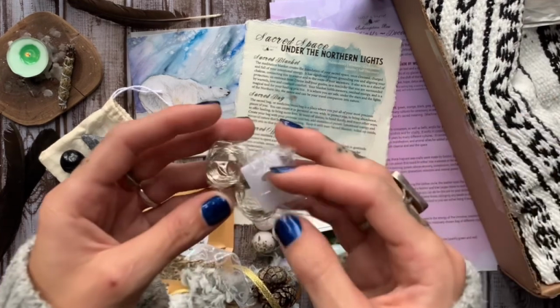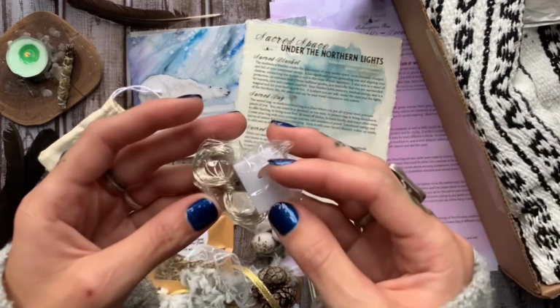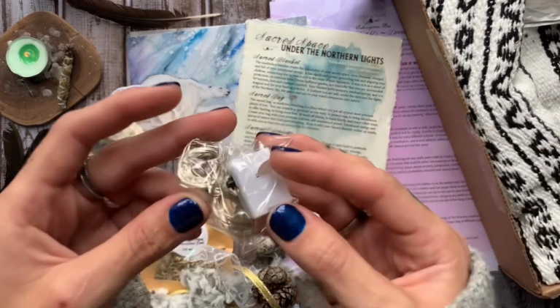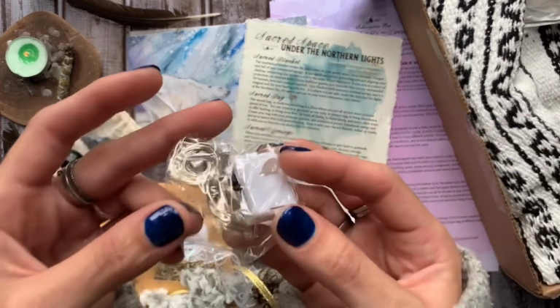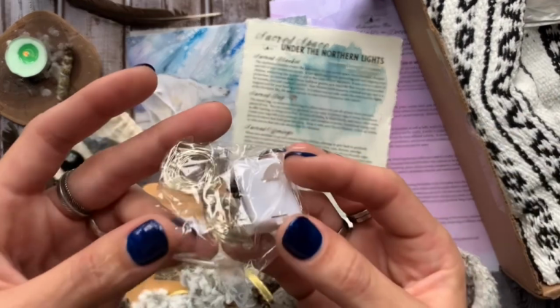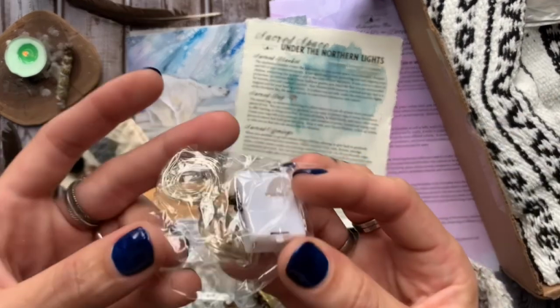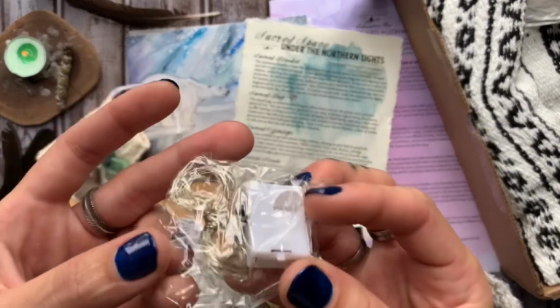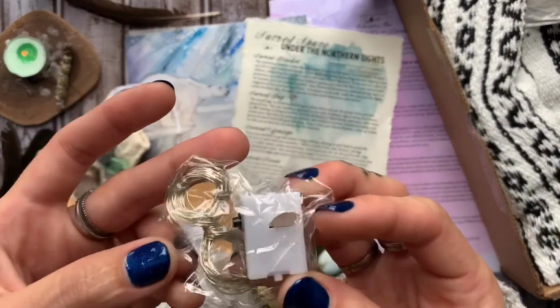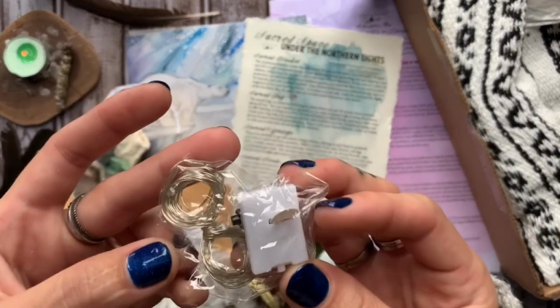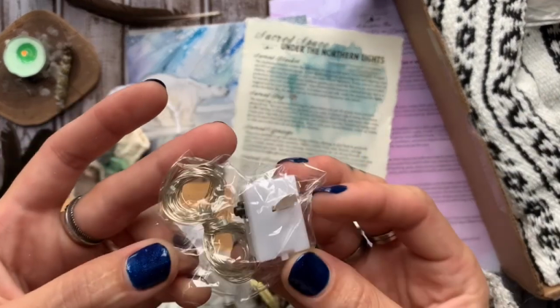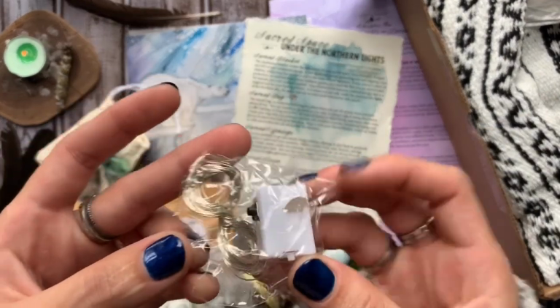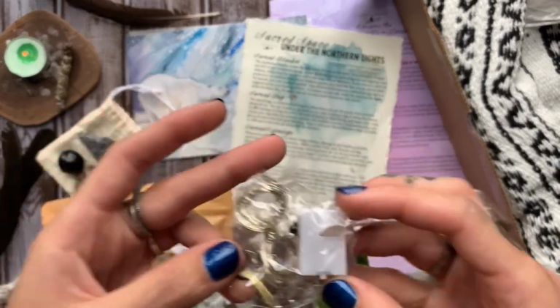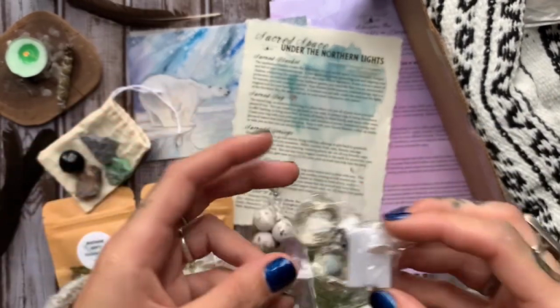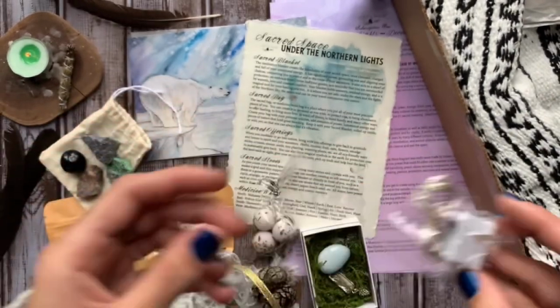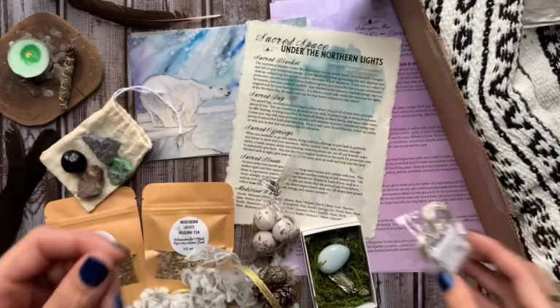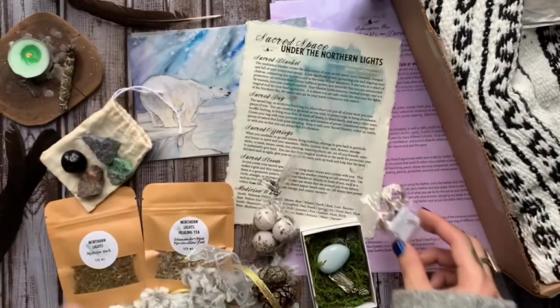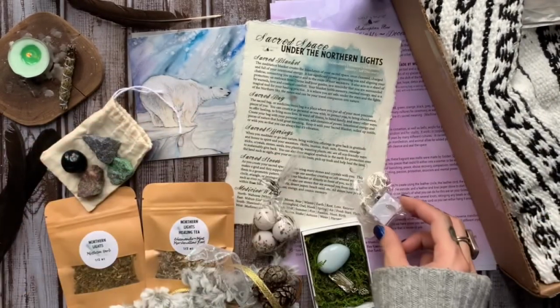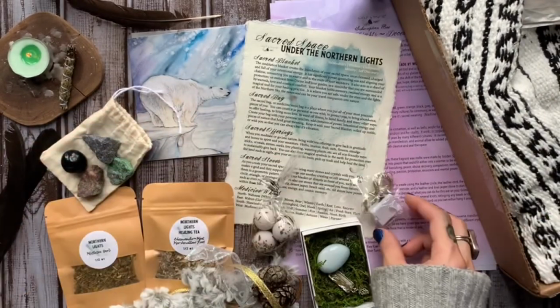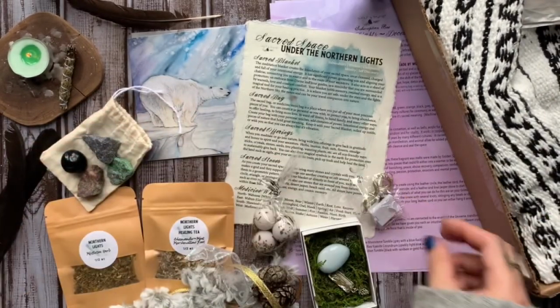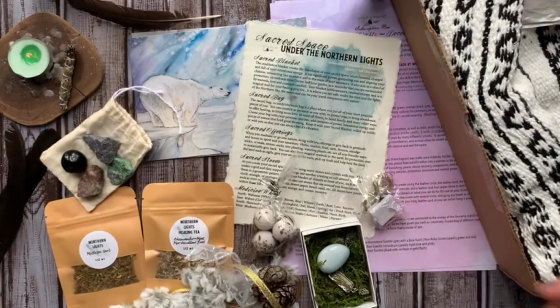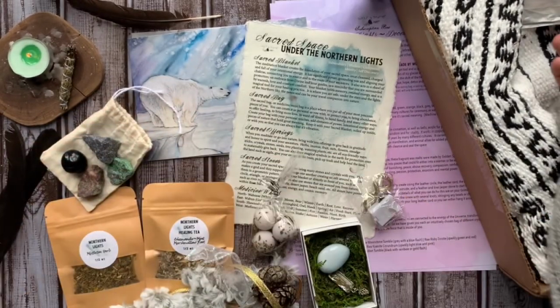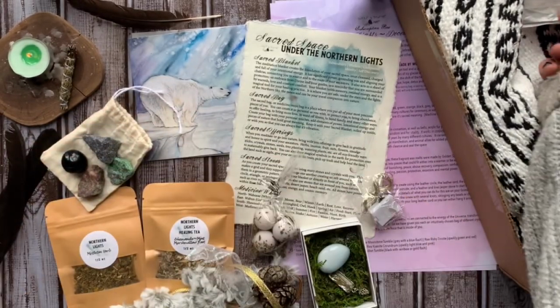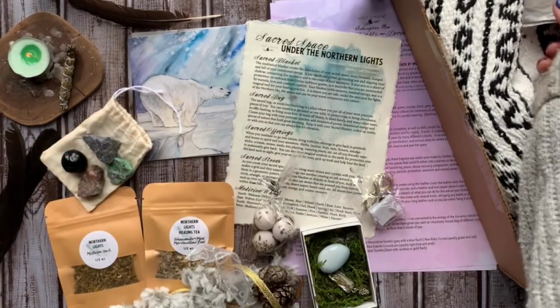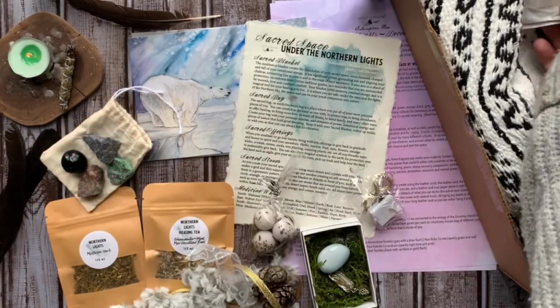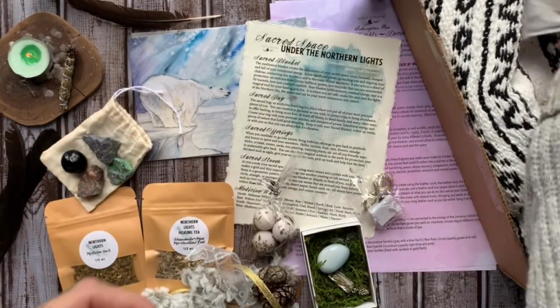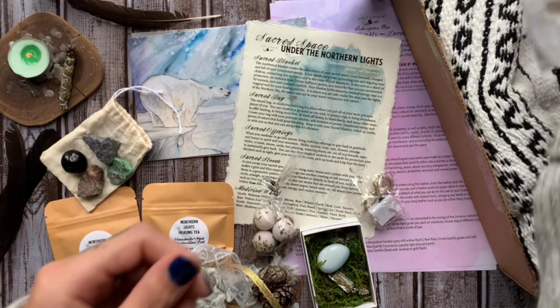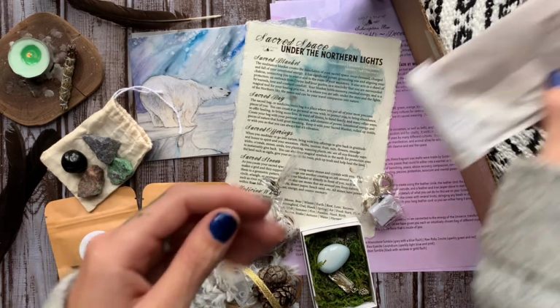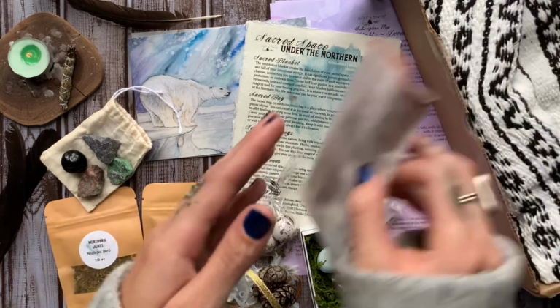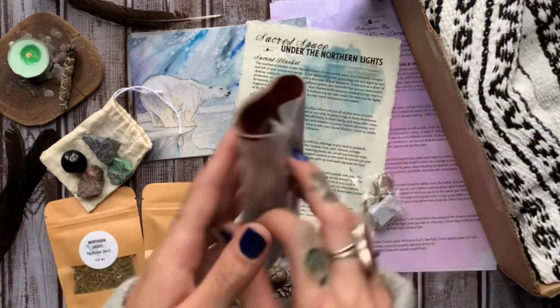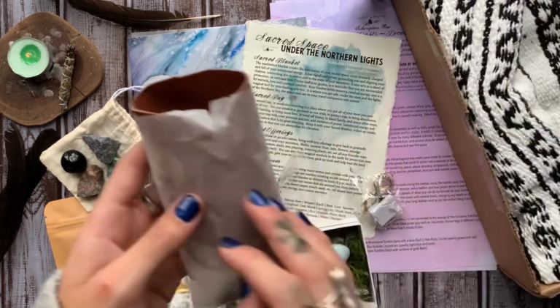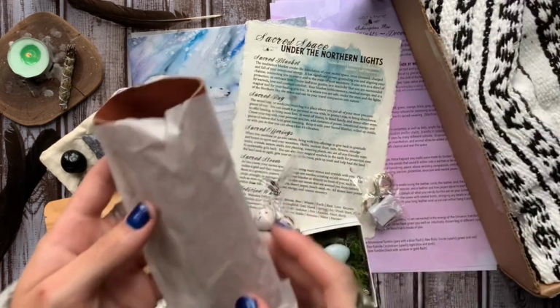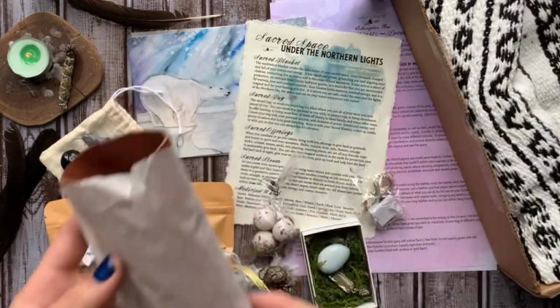Here we have some twinkle string lights as an additional way to create the ambiance of the northern lights to adorn our altar.